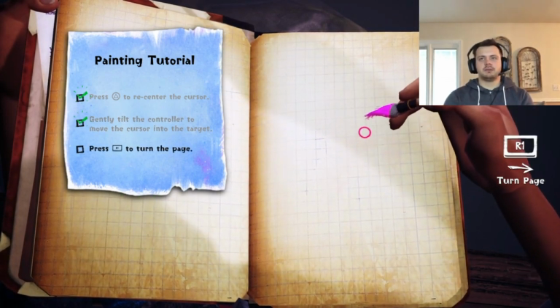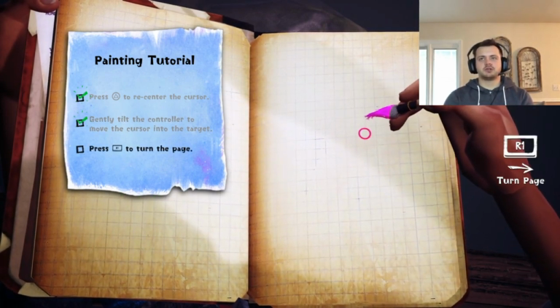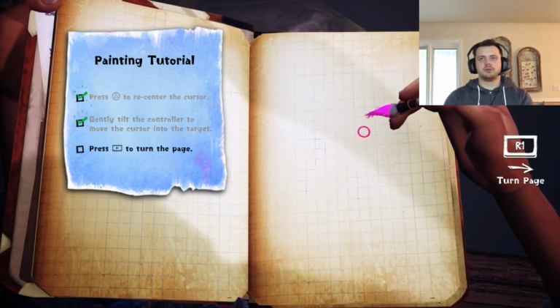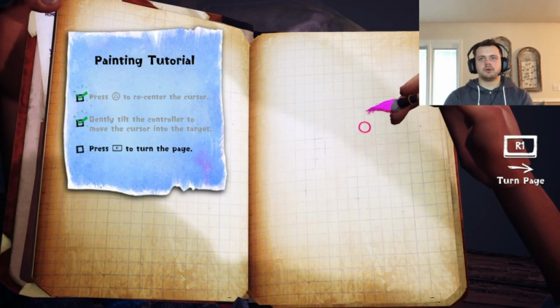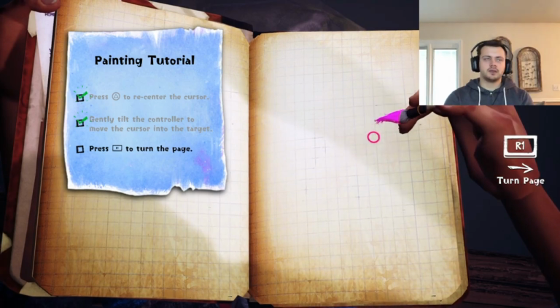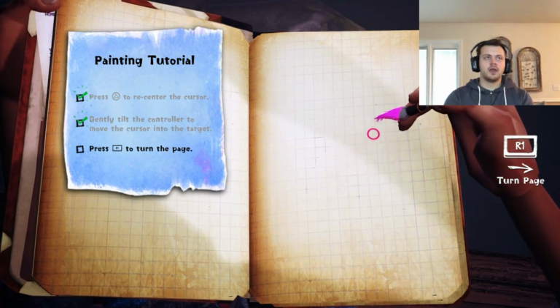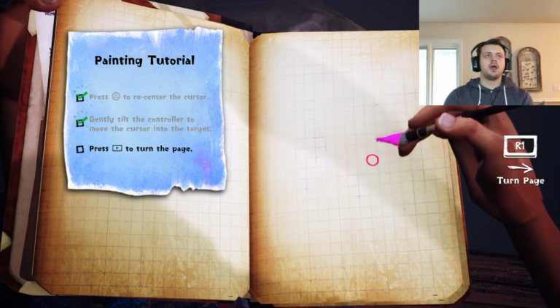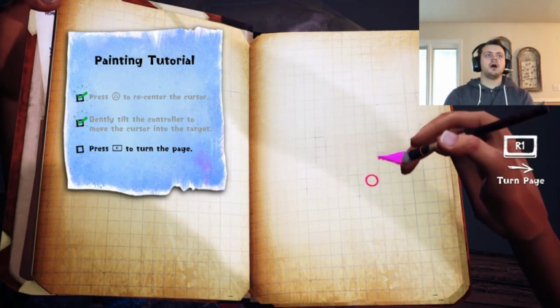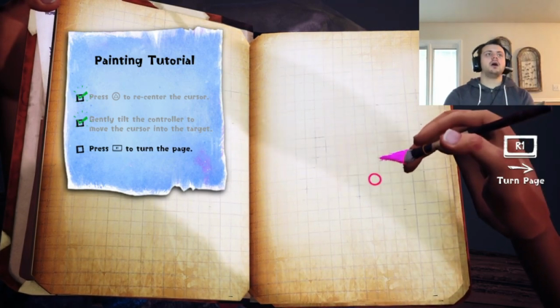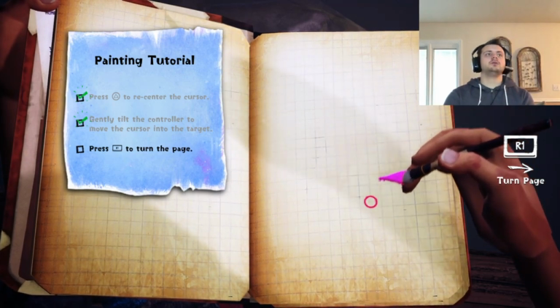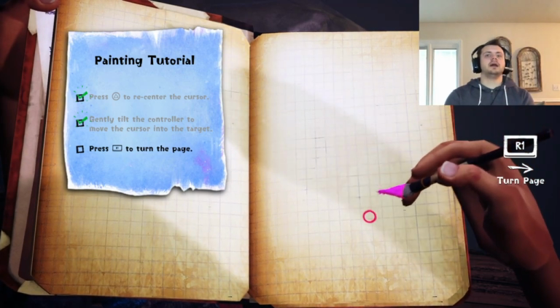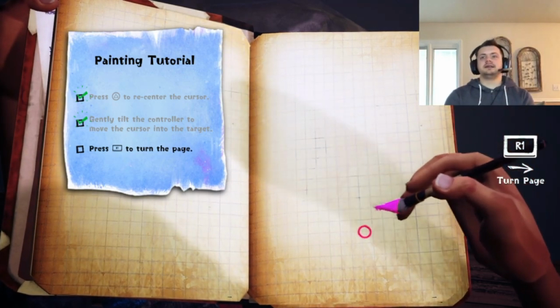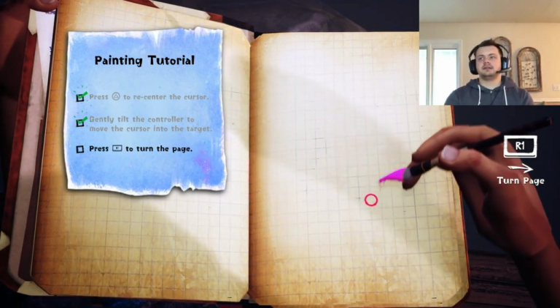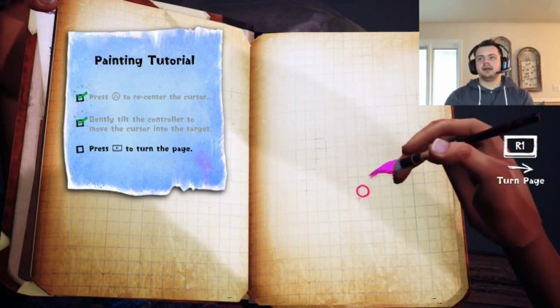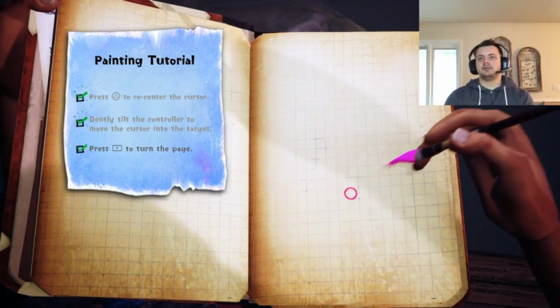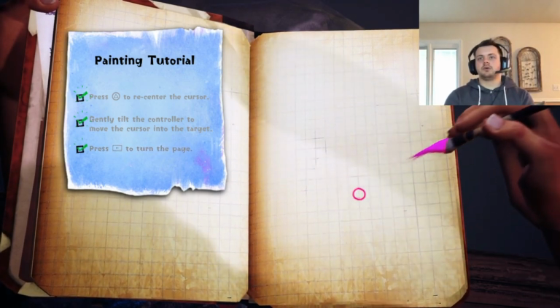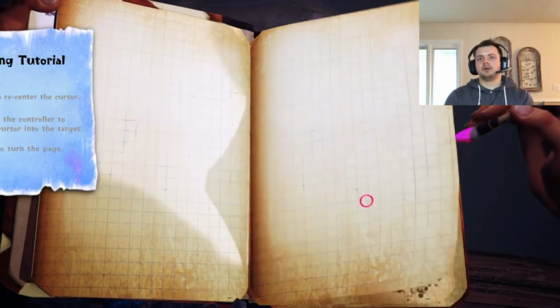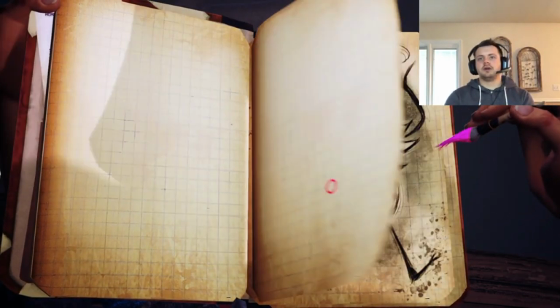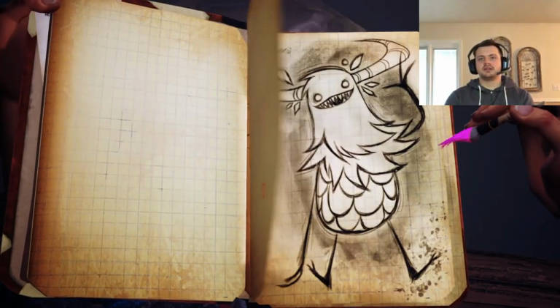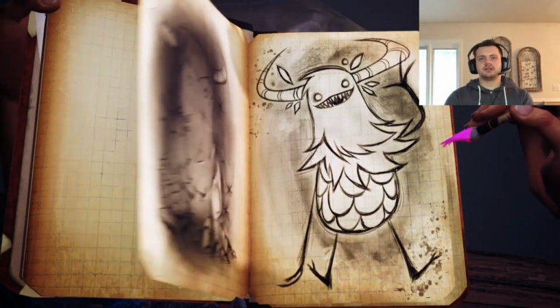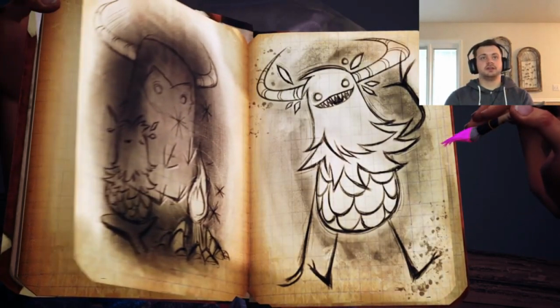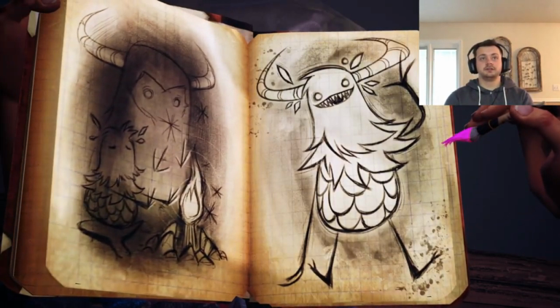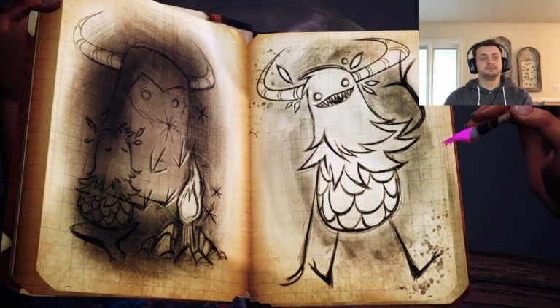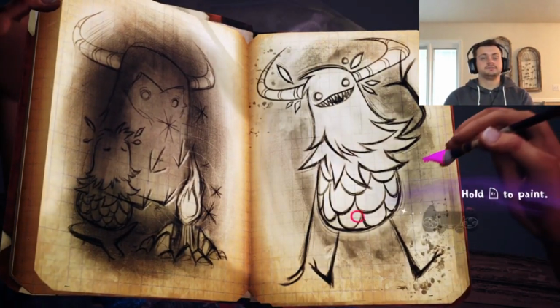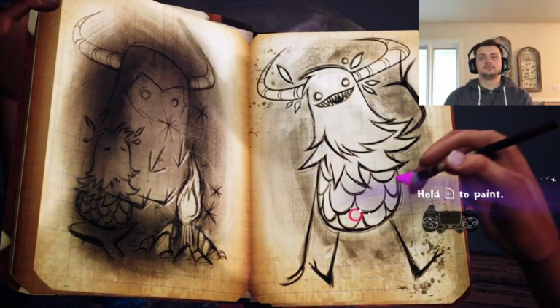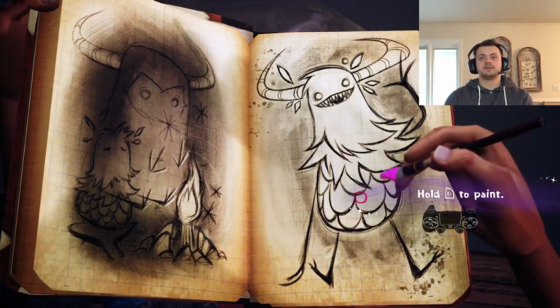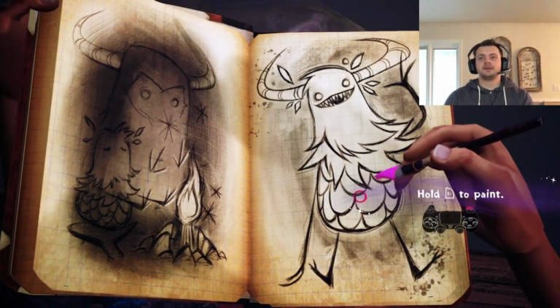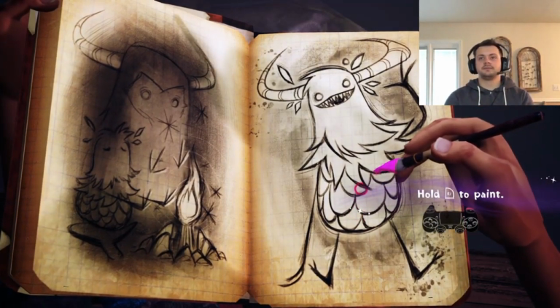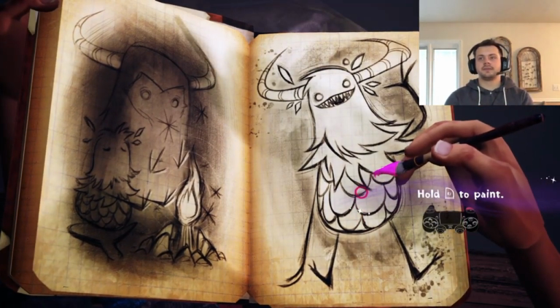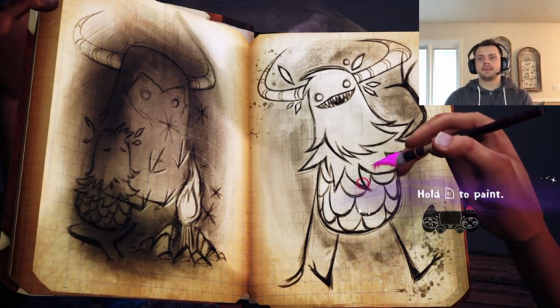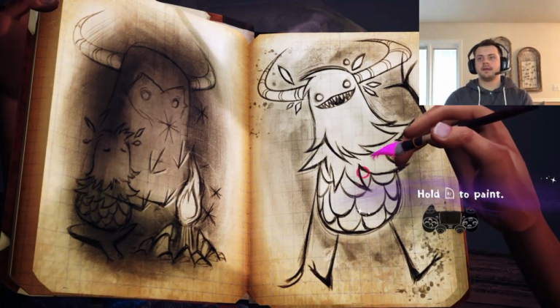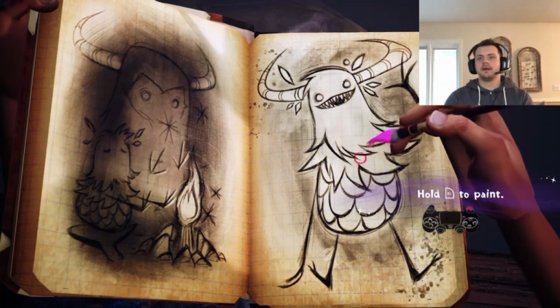Let me make sure I'm recording. I am recording — alright, so that's good. Let's give you some color.